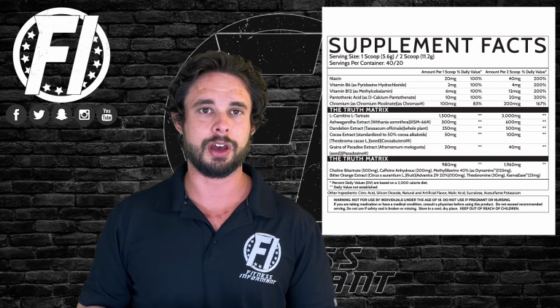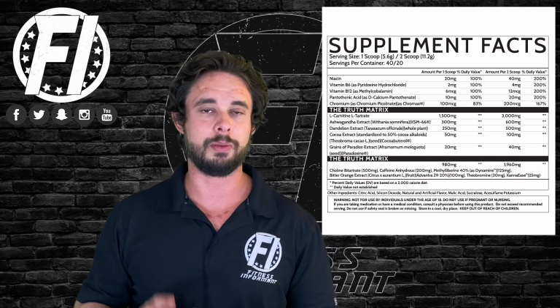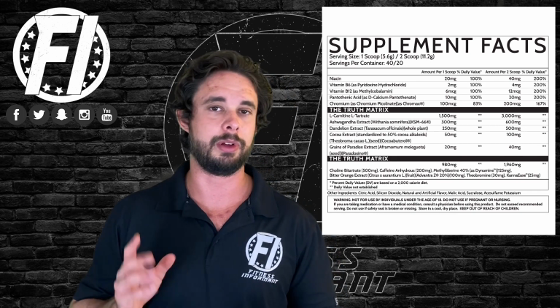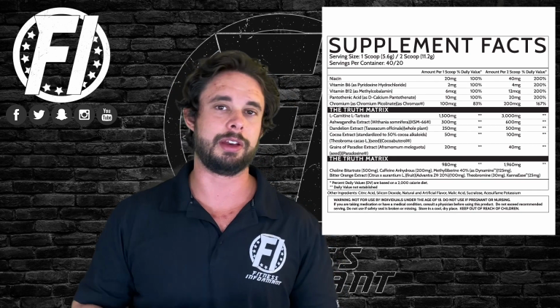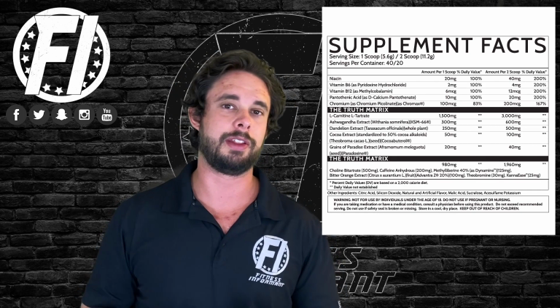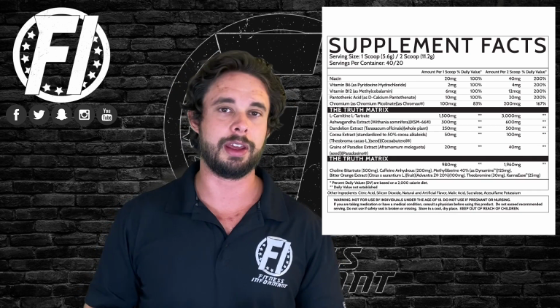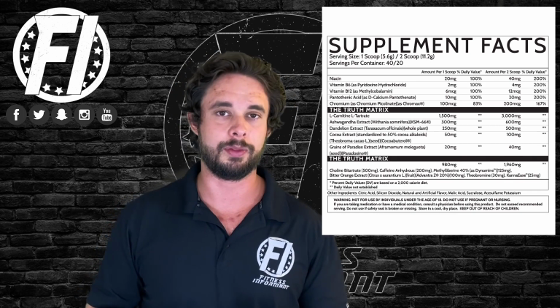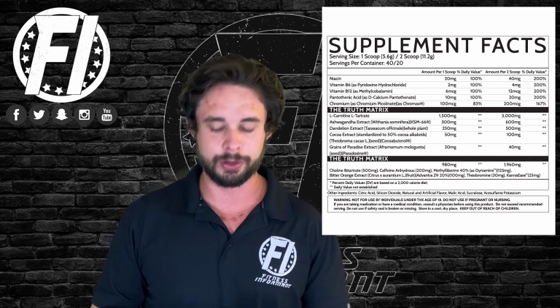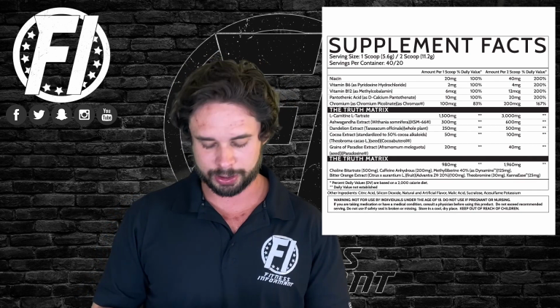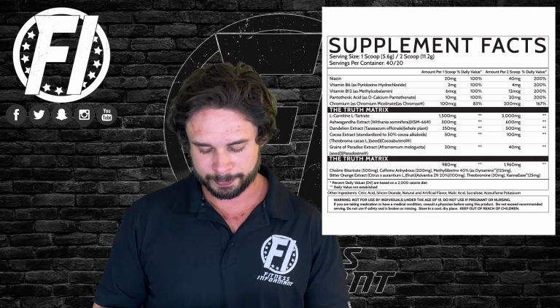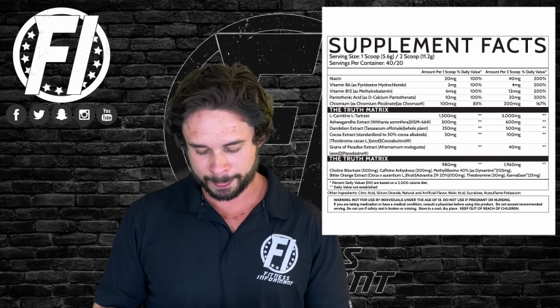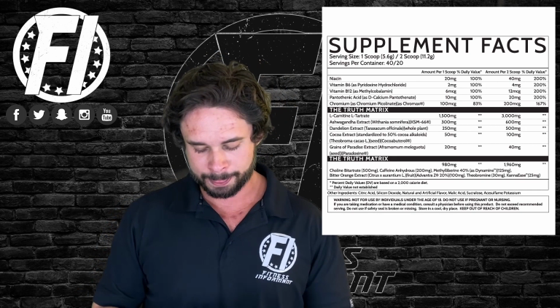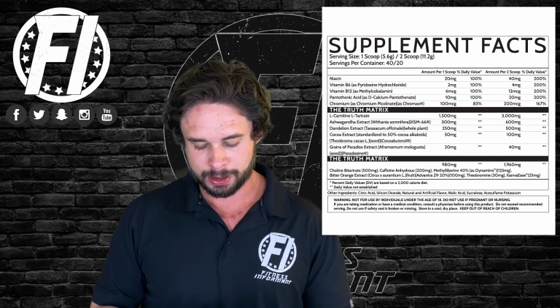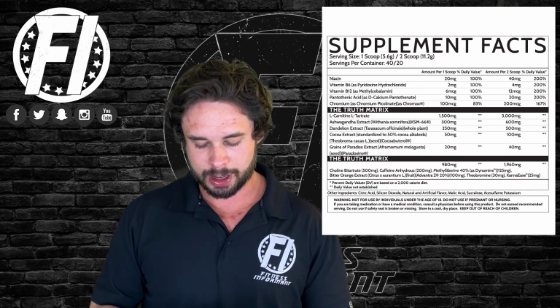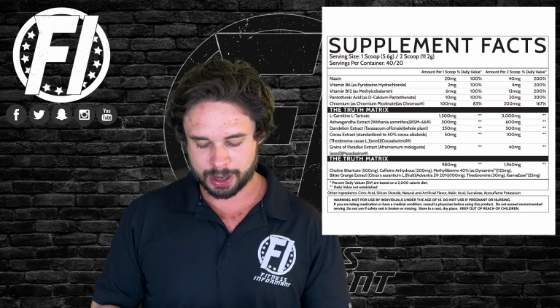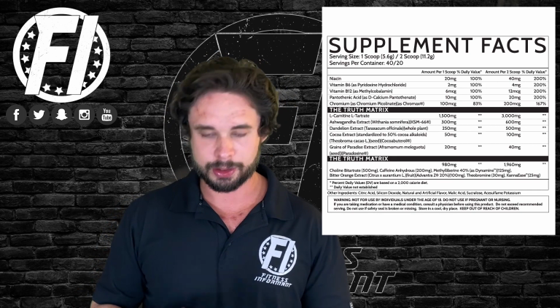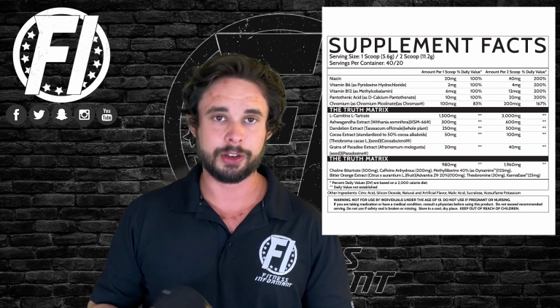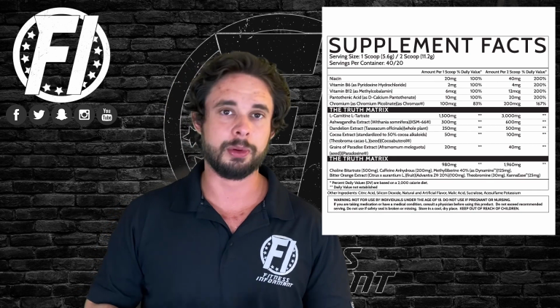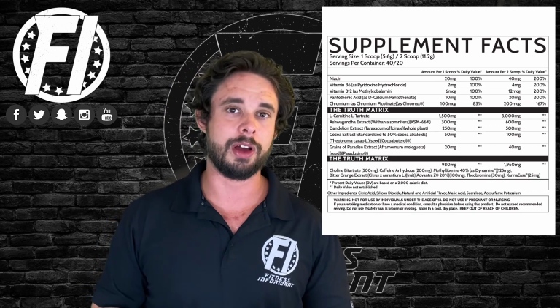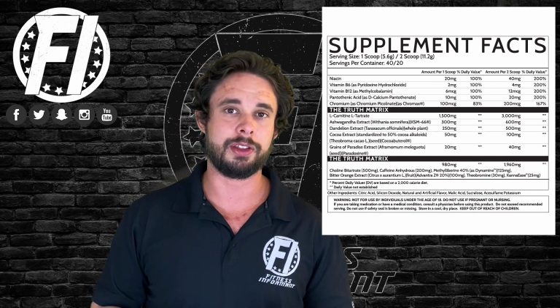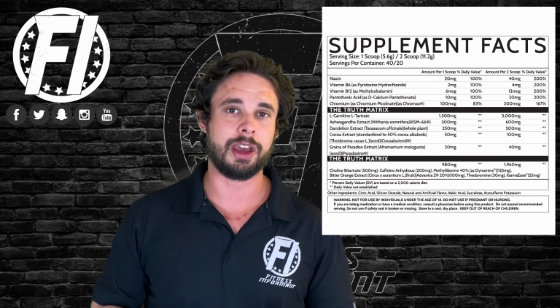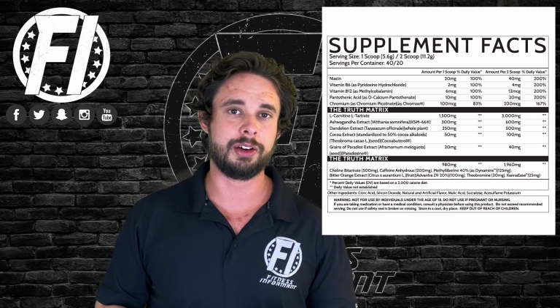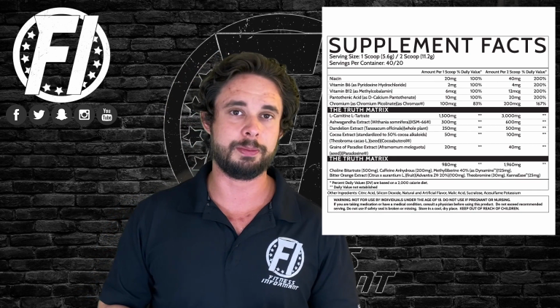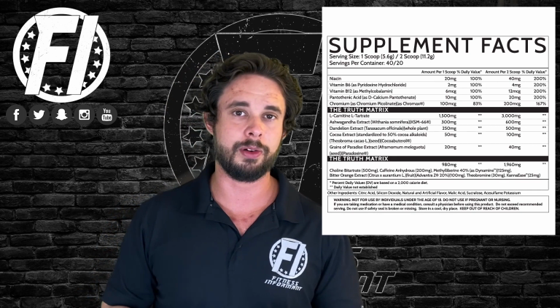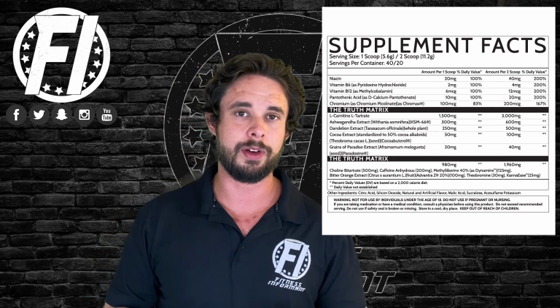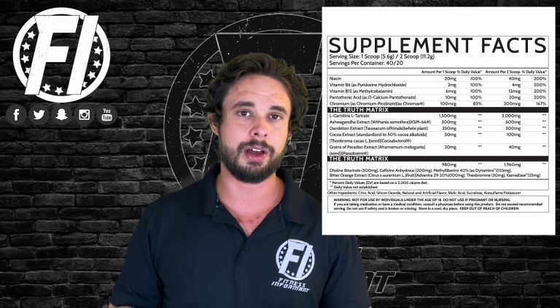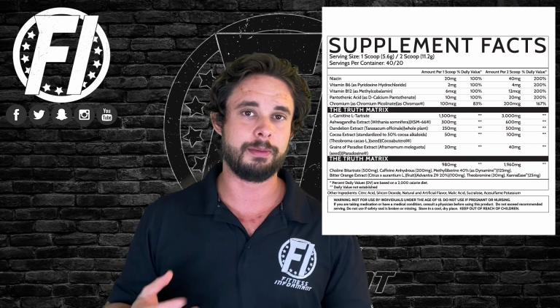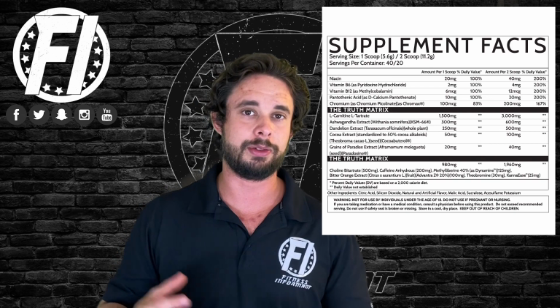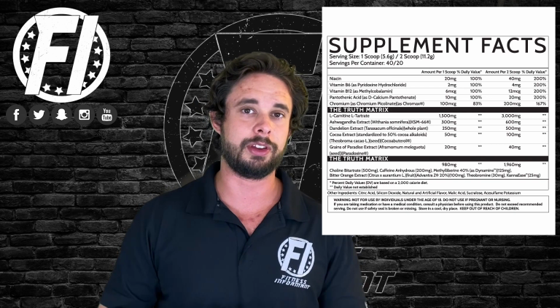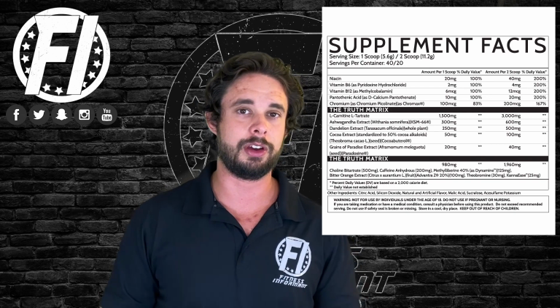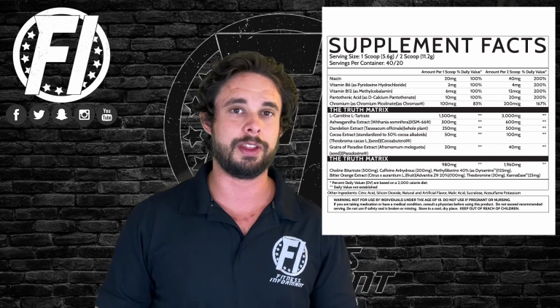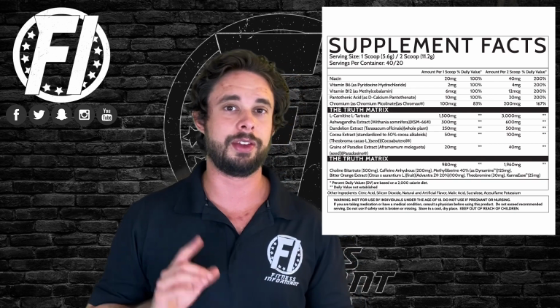Overall the first matrix is very well-rounded and solid — good ingredients. Carnitine tartrate and ashwagandha specifically, cocoa extract, and grains of paradise are all solid as well, even with the debate that was just mentioned. Let's move on to the energy profile matrix.